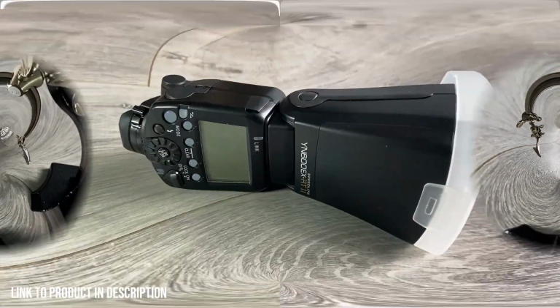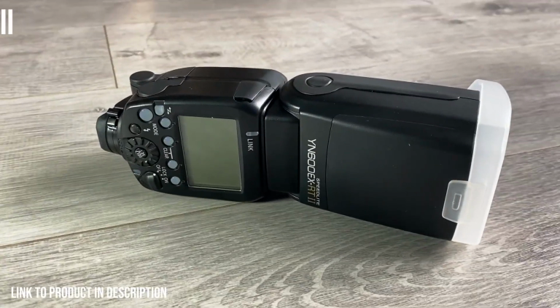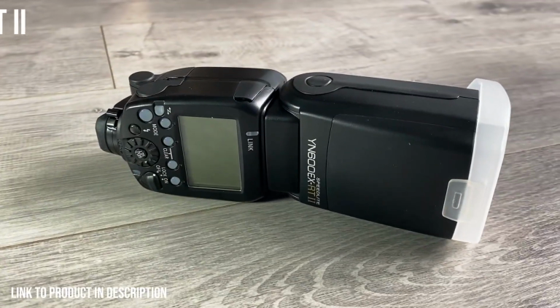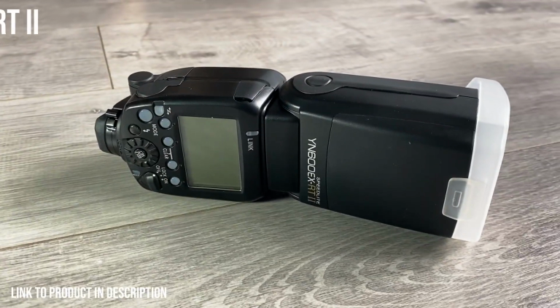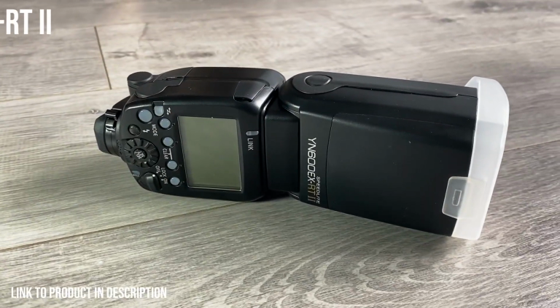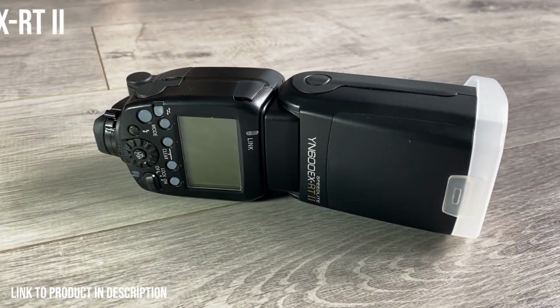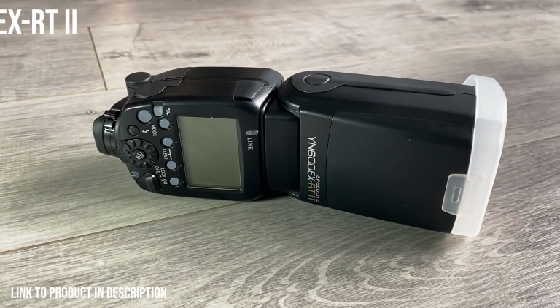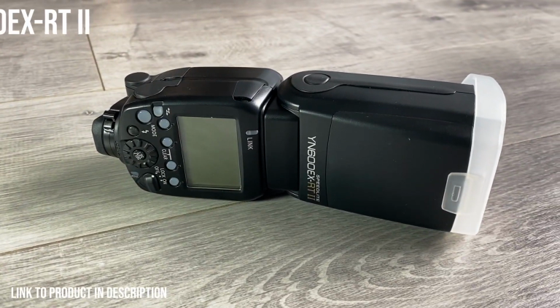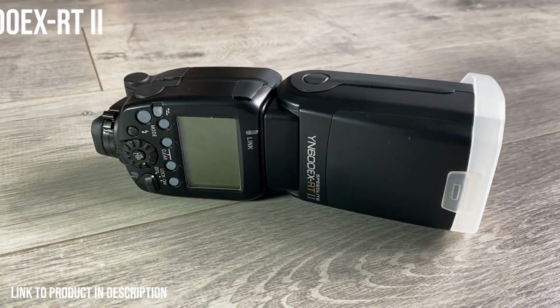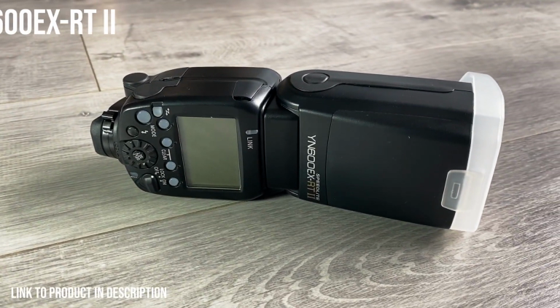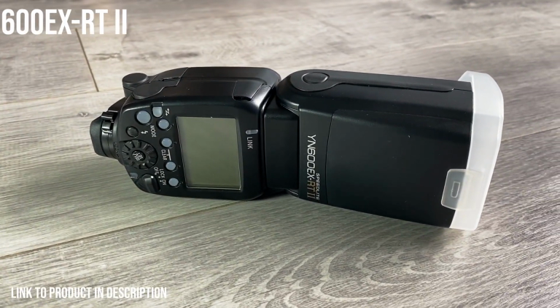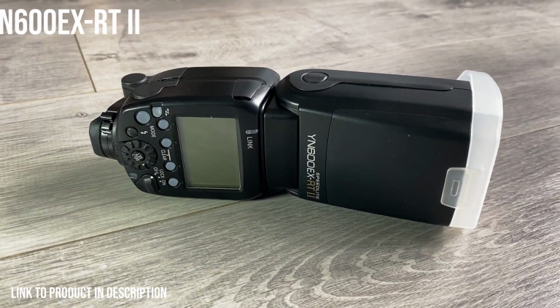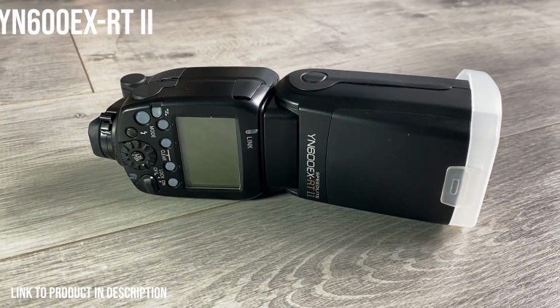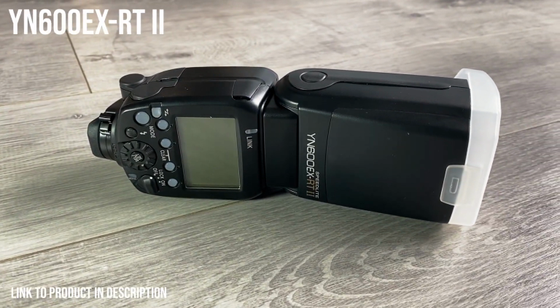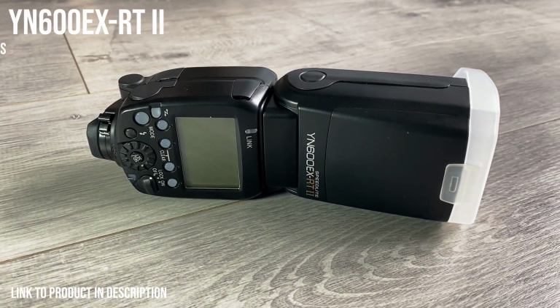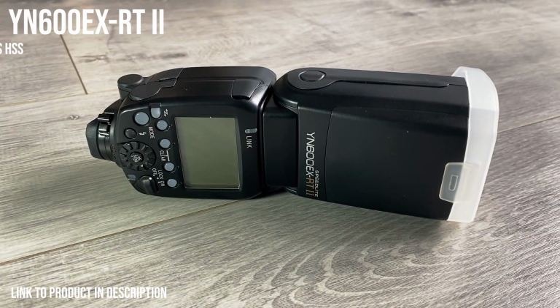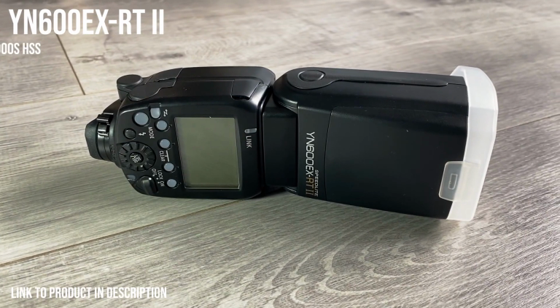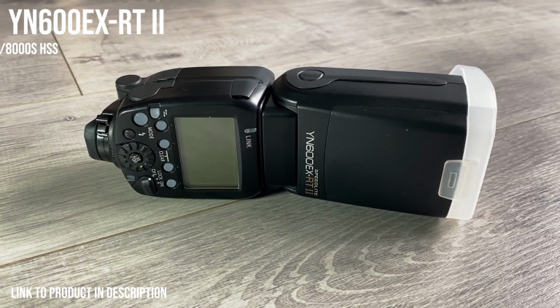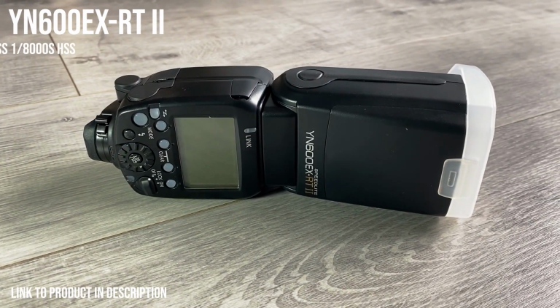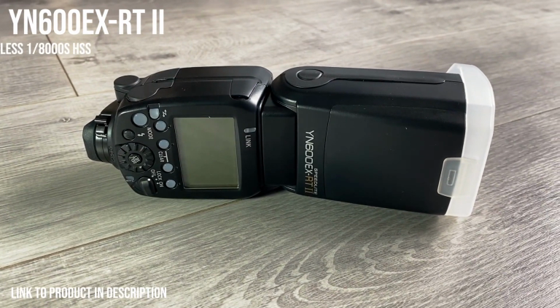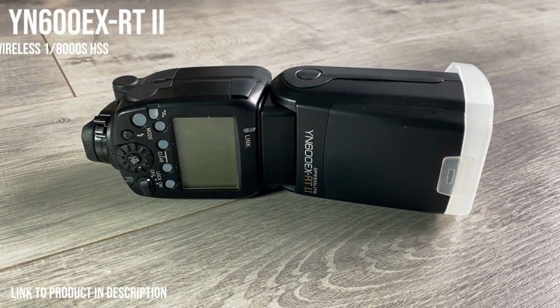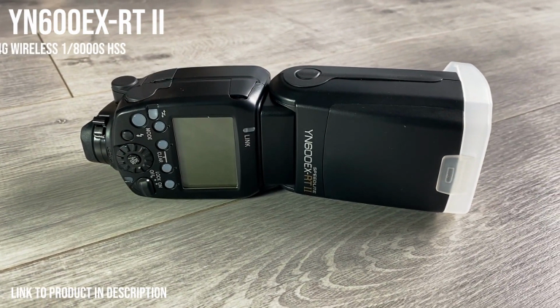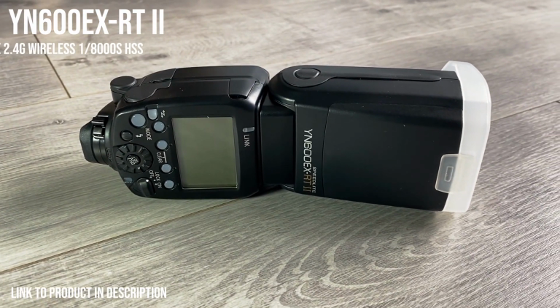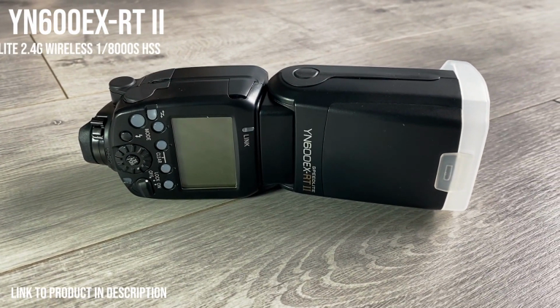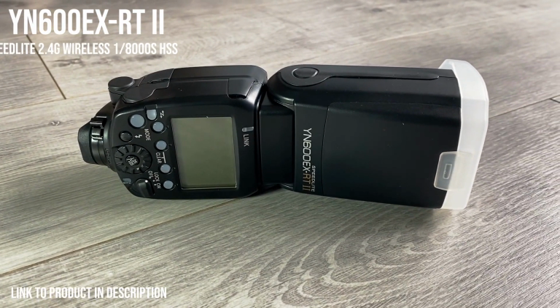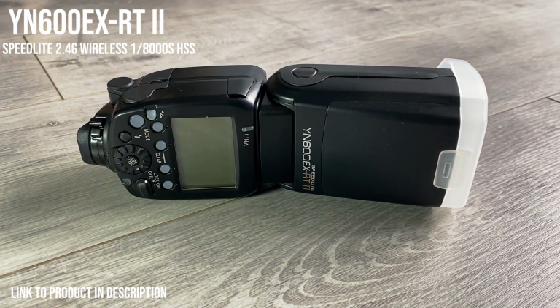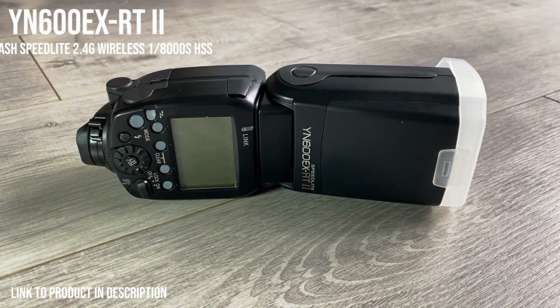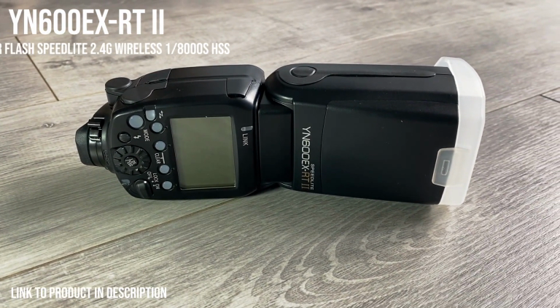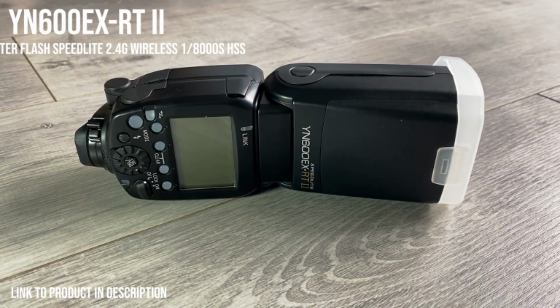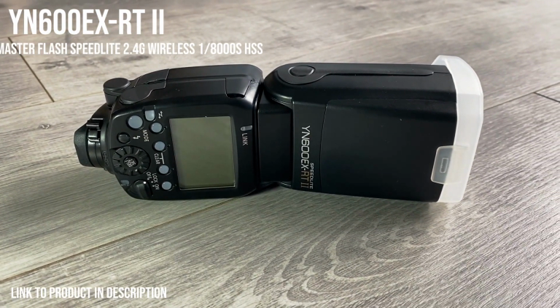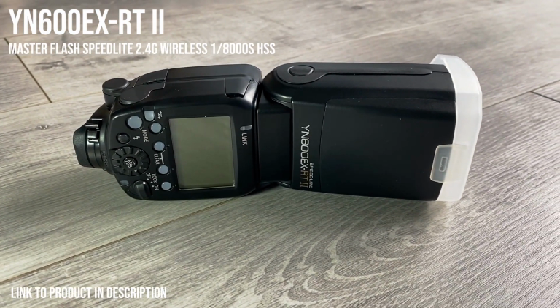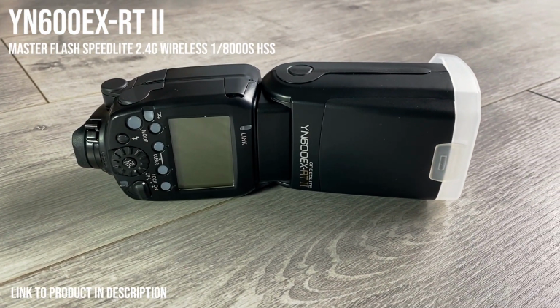One last thing — you will need a source of light. I'm using this YN600EX RT2 flash.